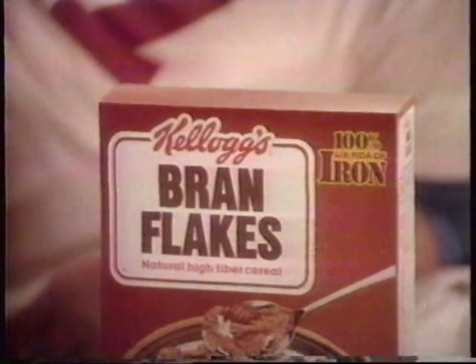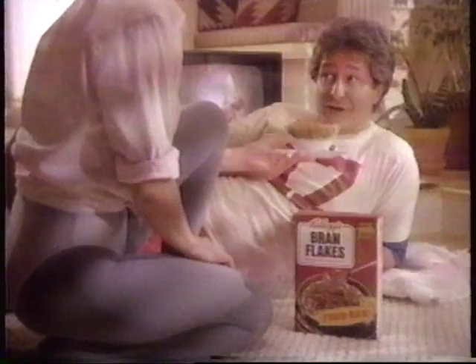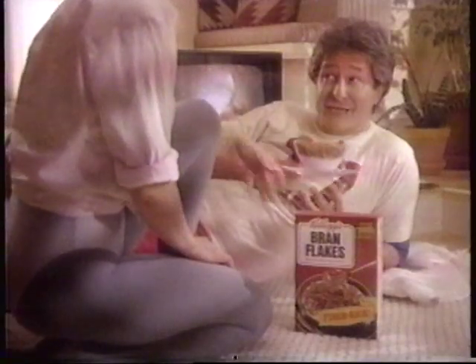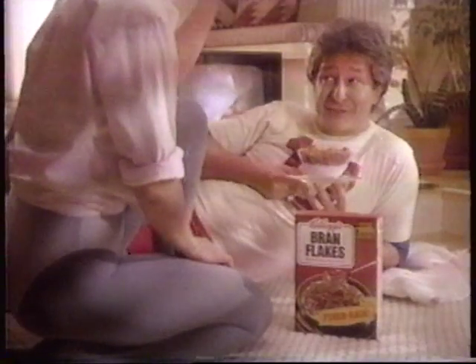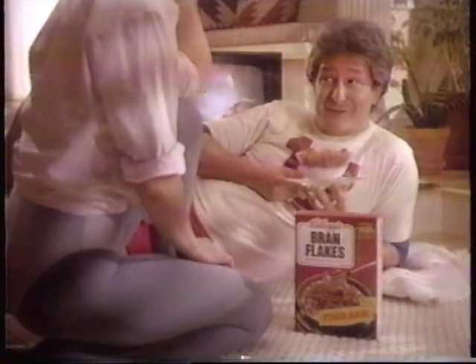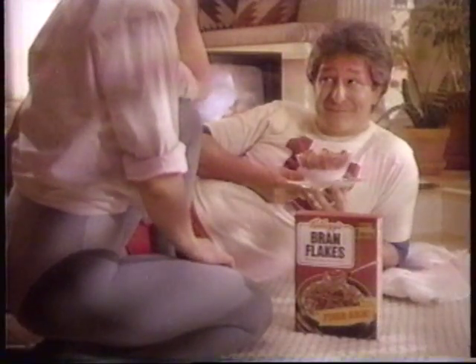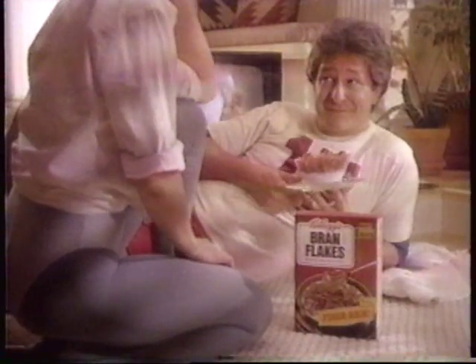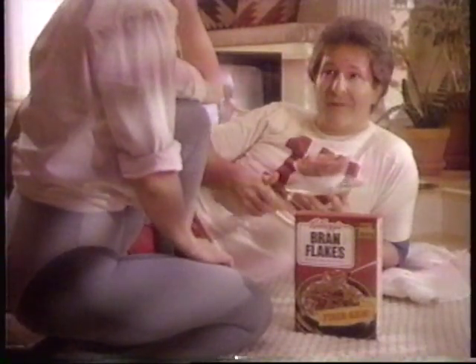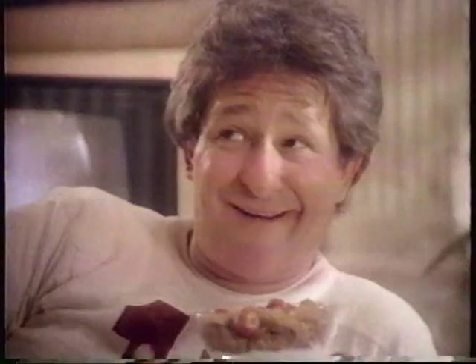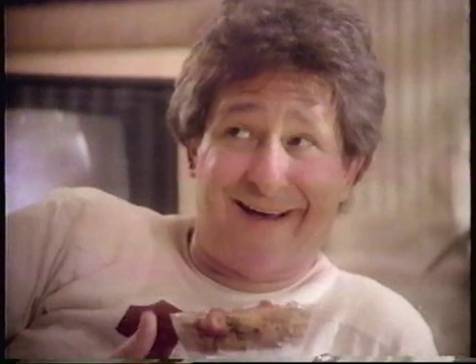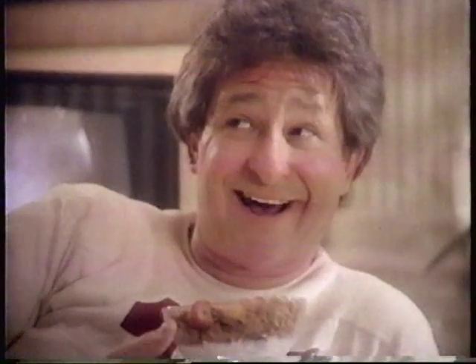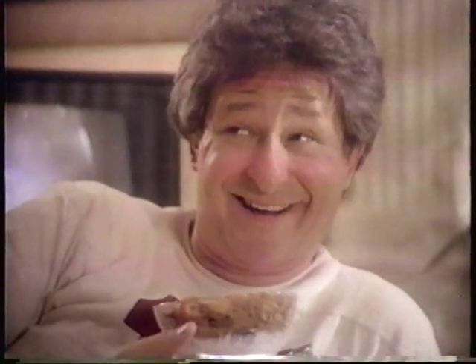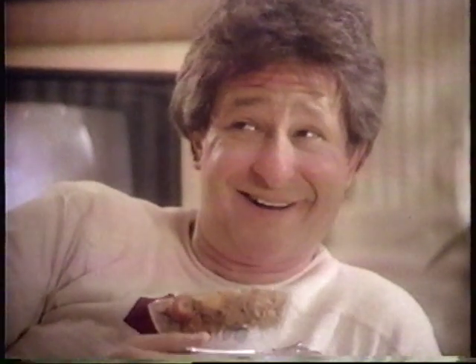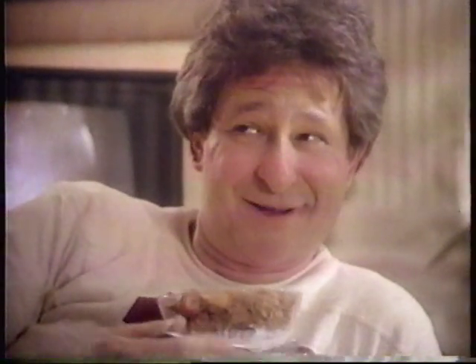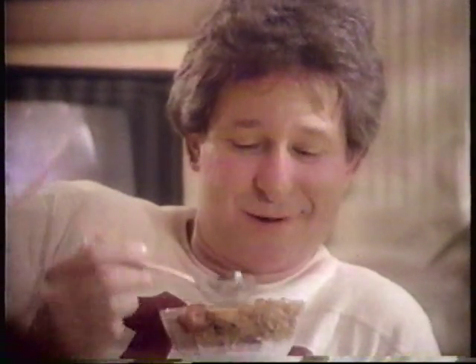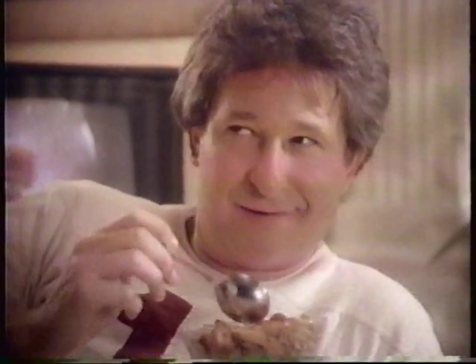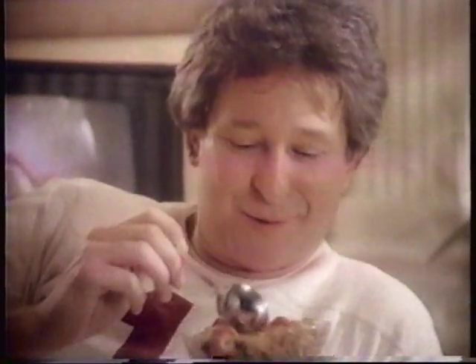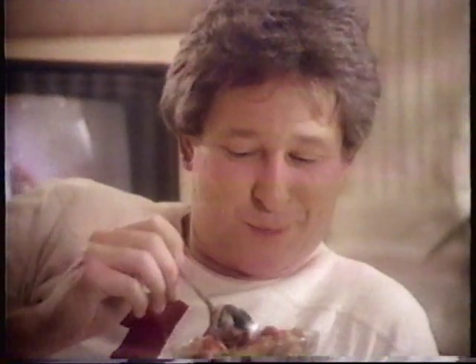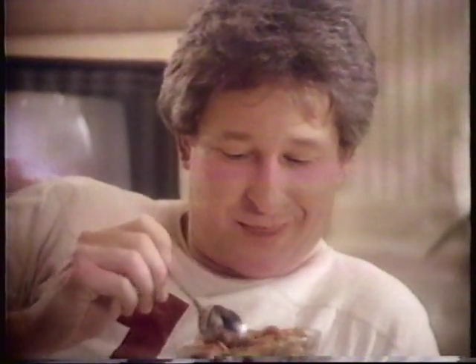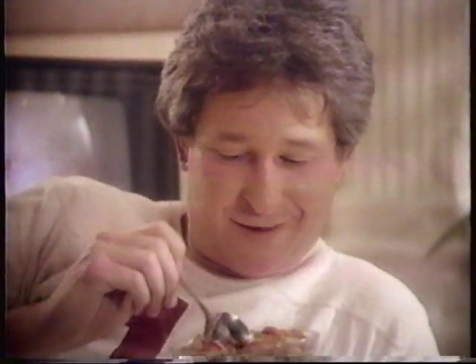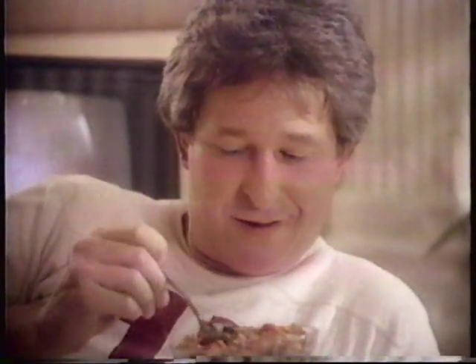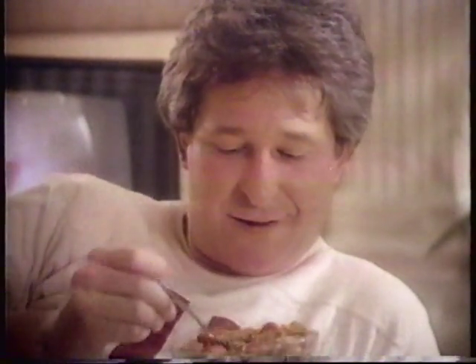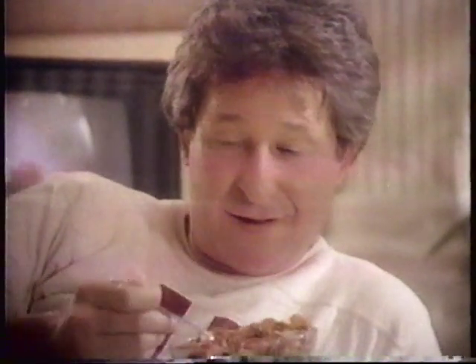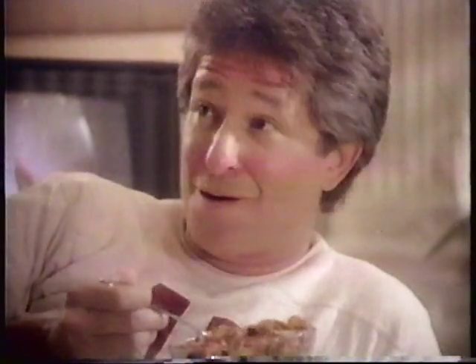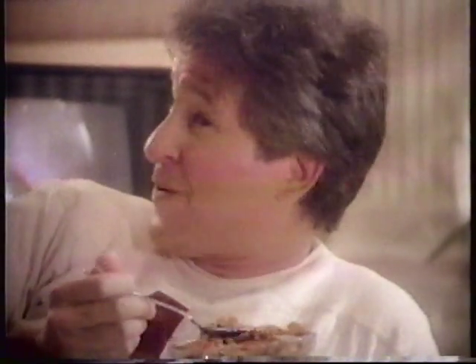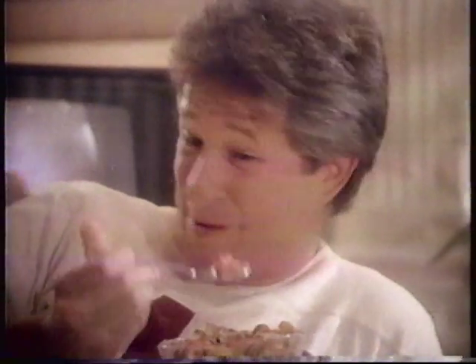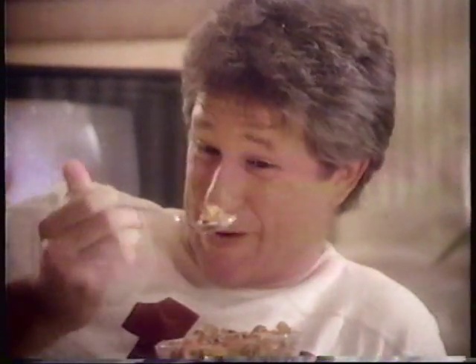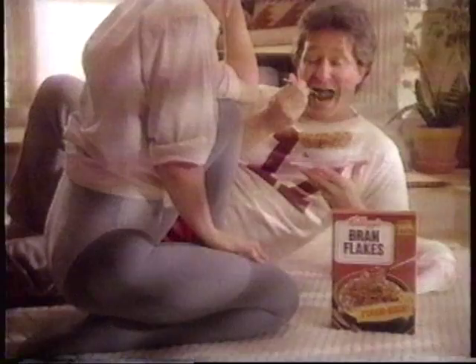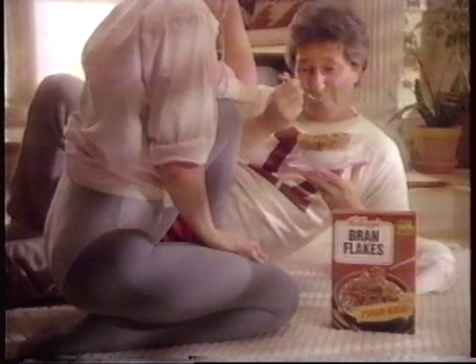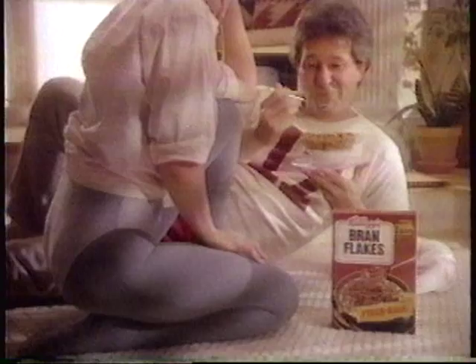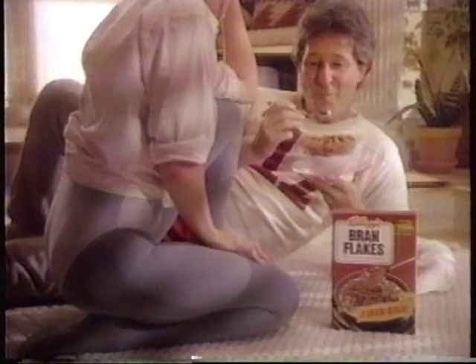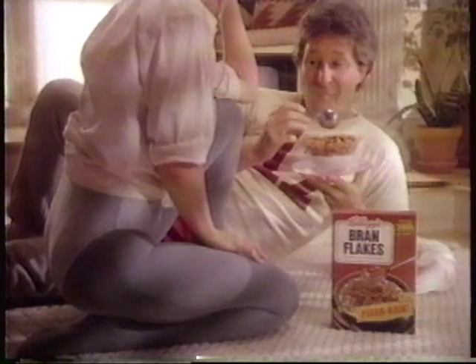Oh, how do they taste? Really good. Come on, you'll like this exercise. You just lift the spoon. Kellogg's Bran Flakes does the rest.